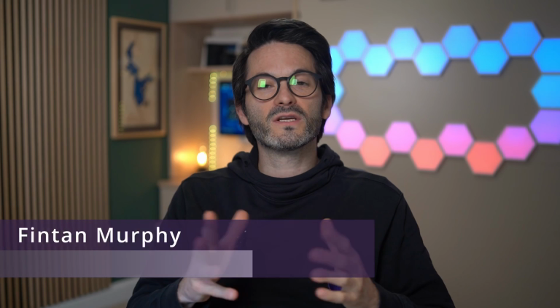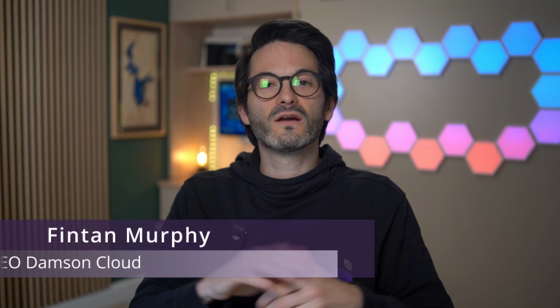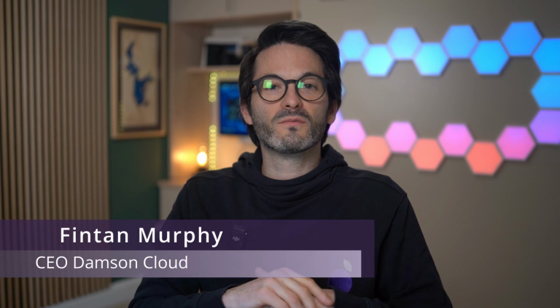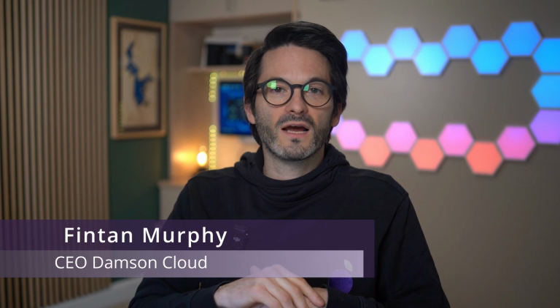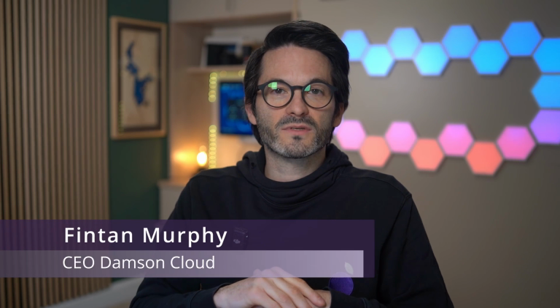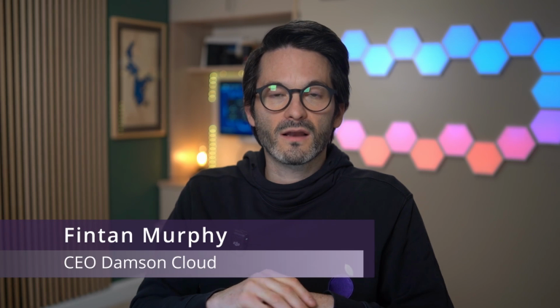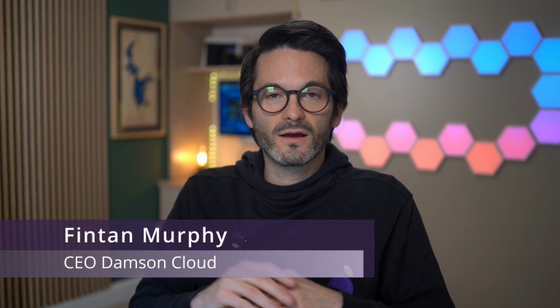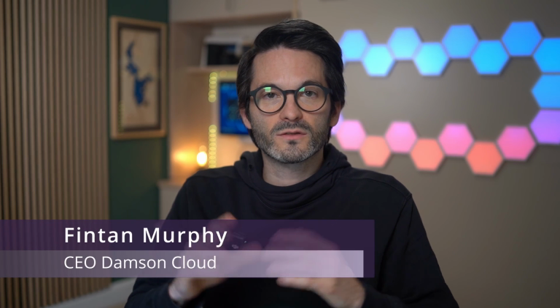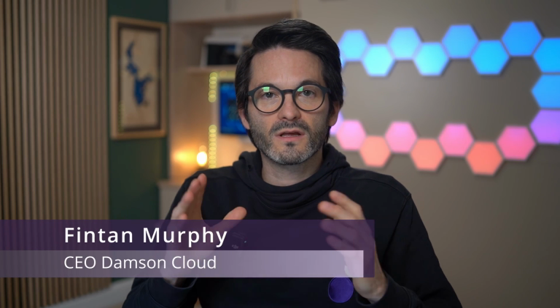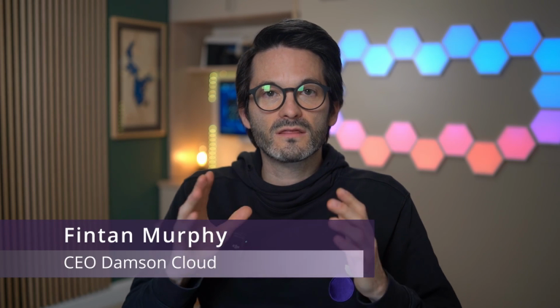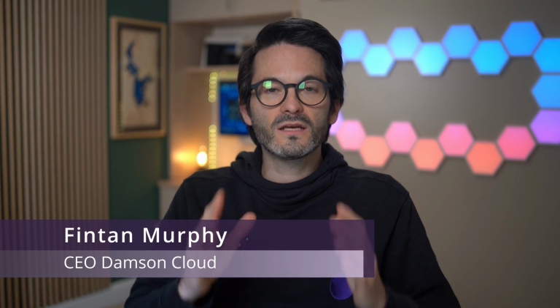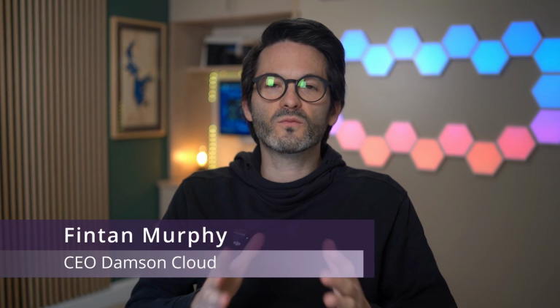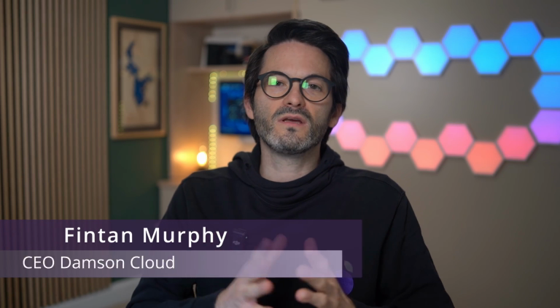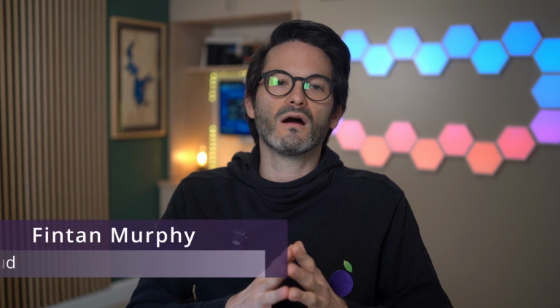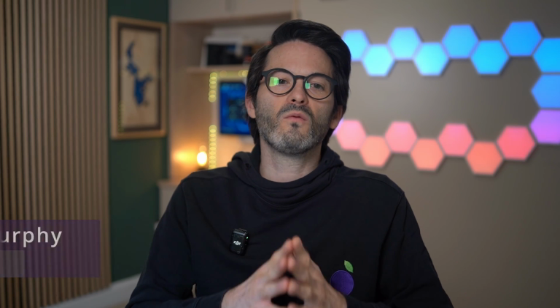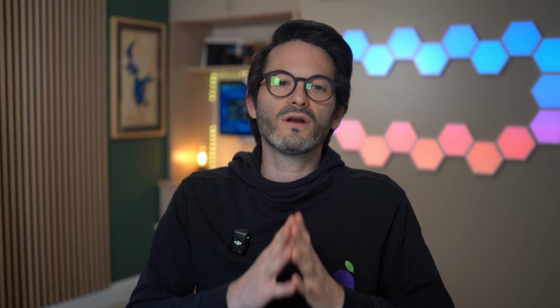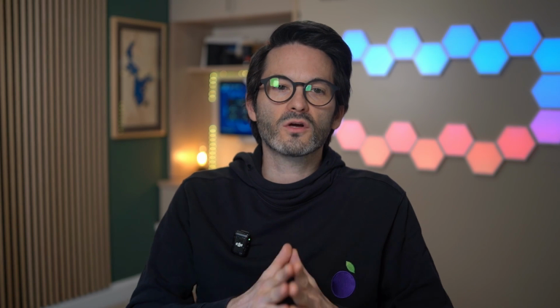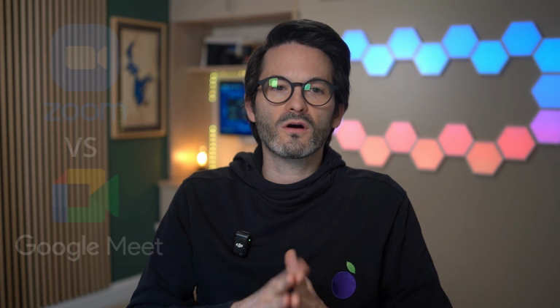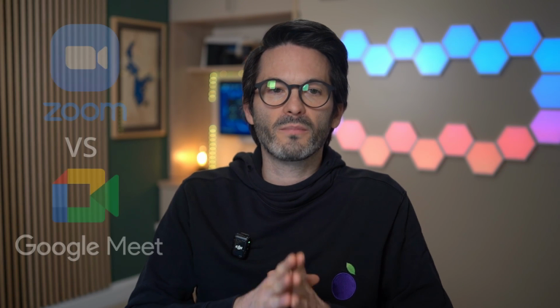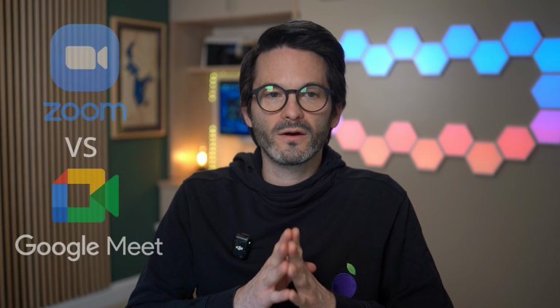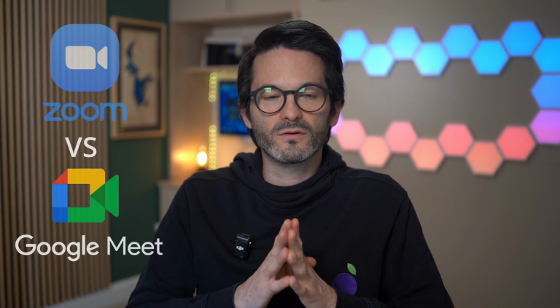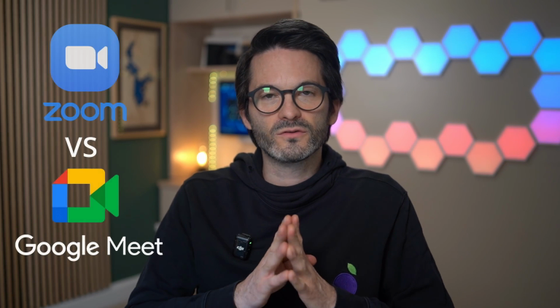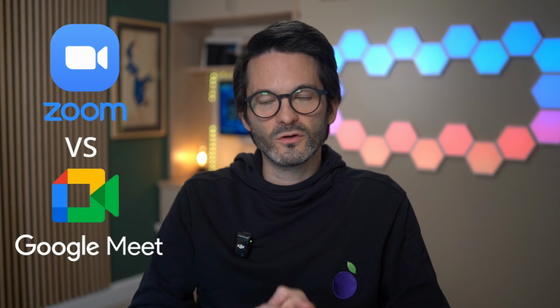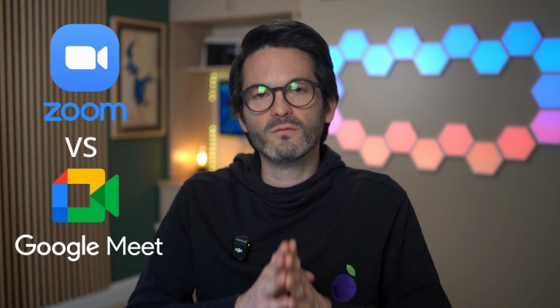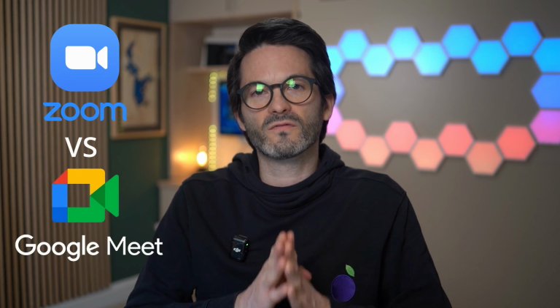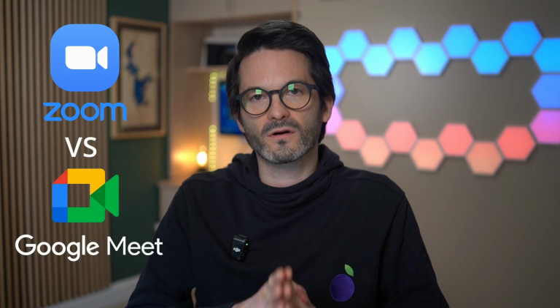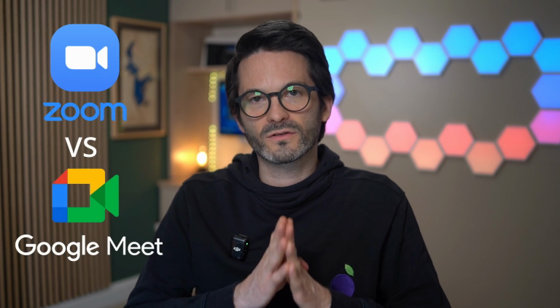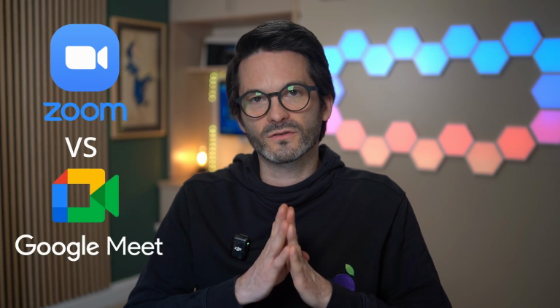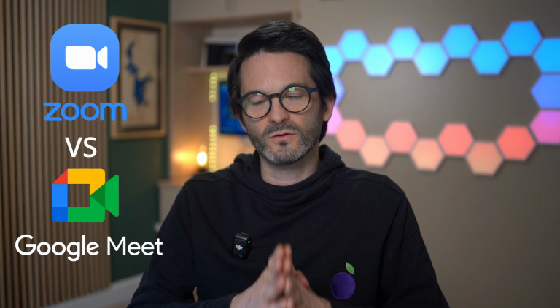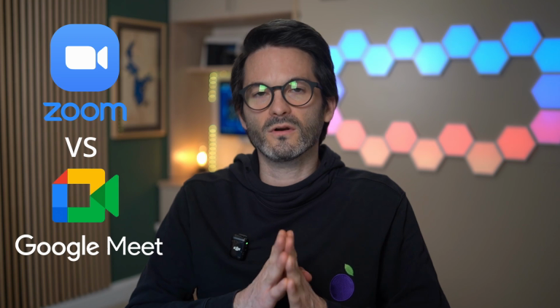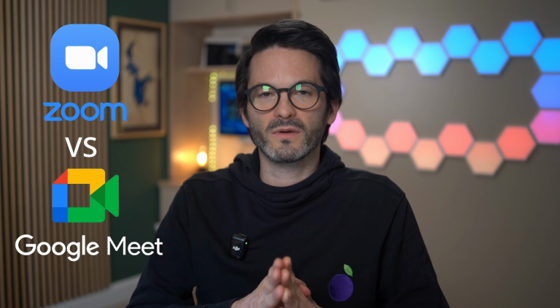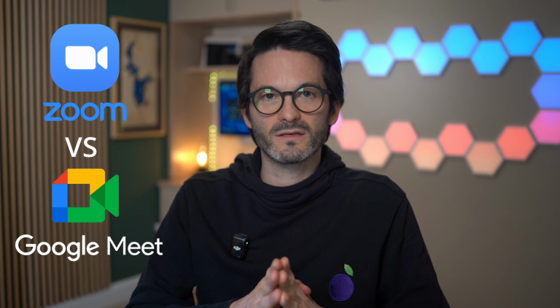Fjantan here from Damson Cloud. This week I want to talk about Zoom versus Google Meet.